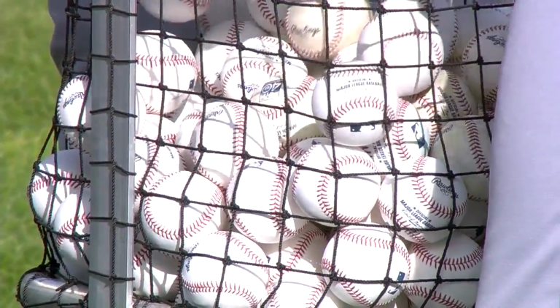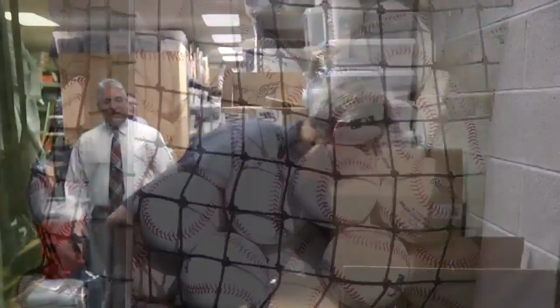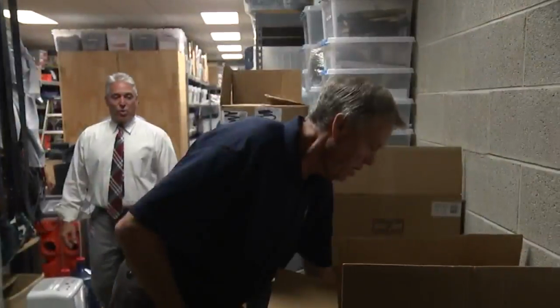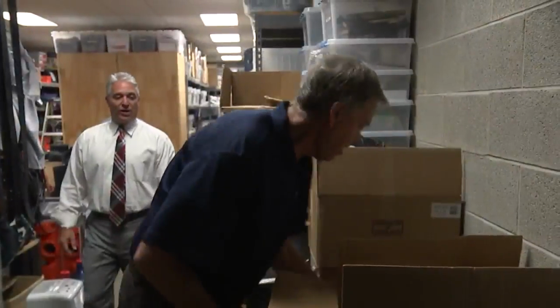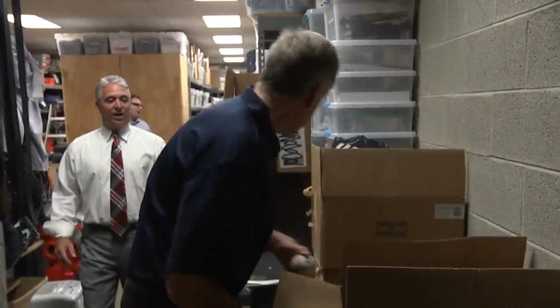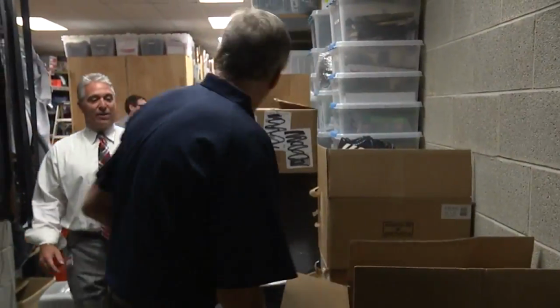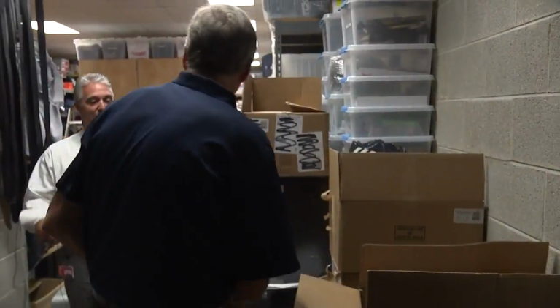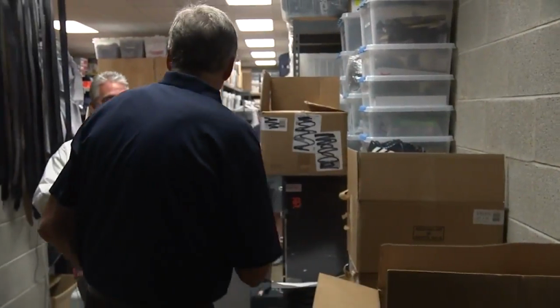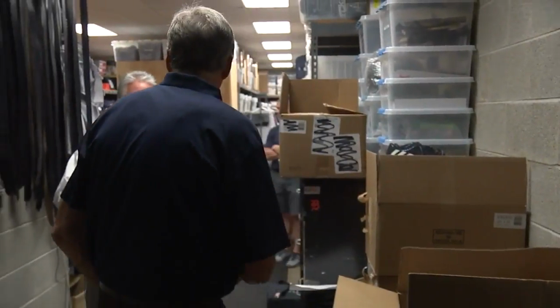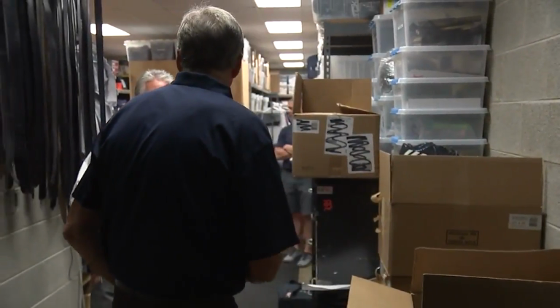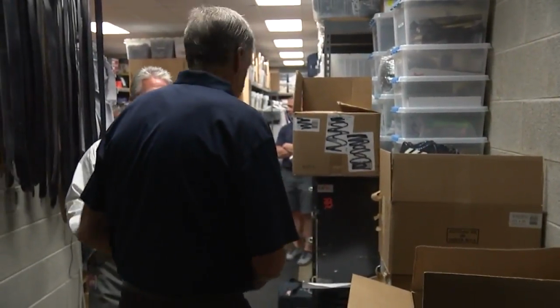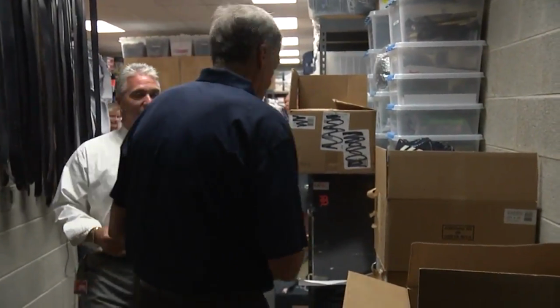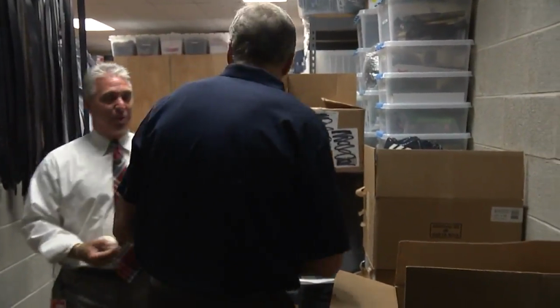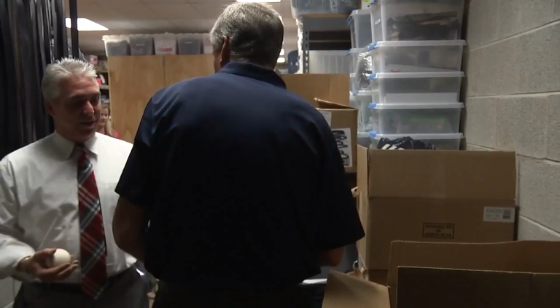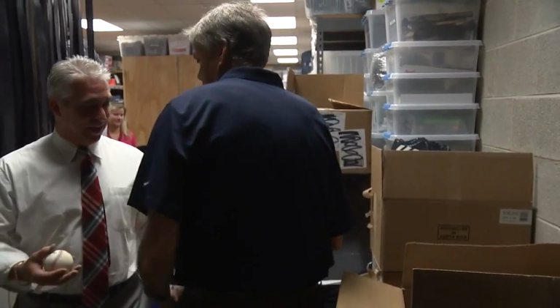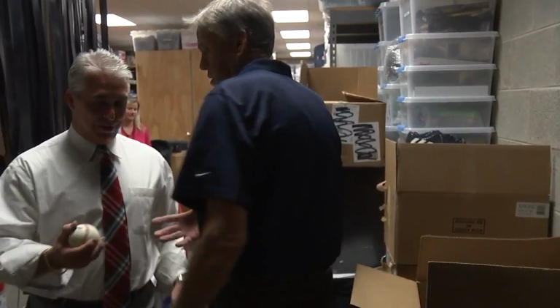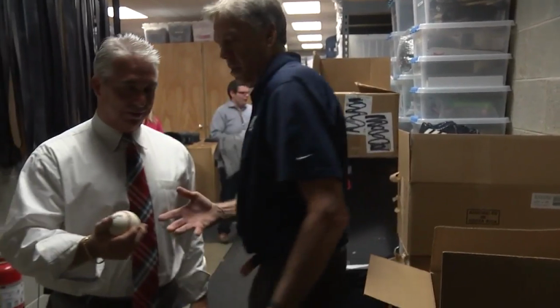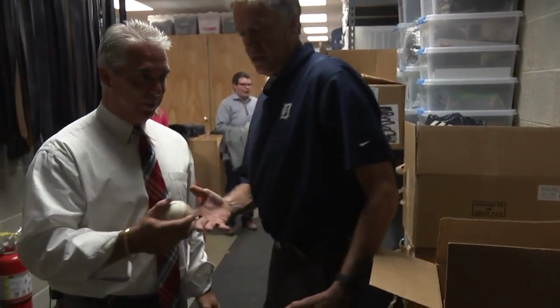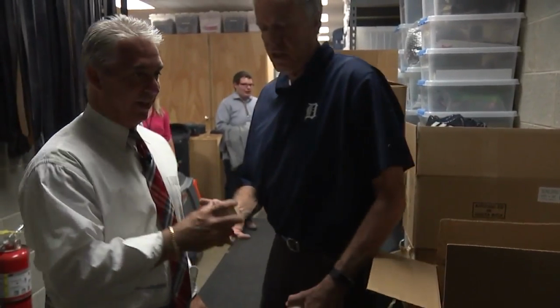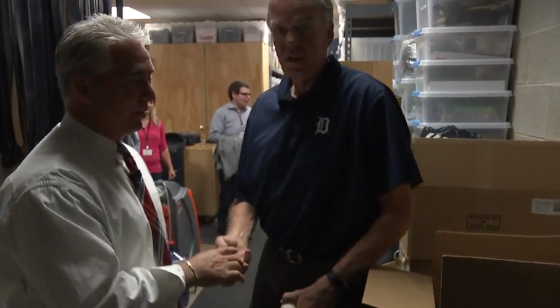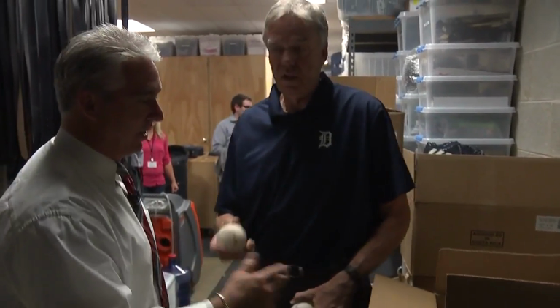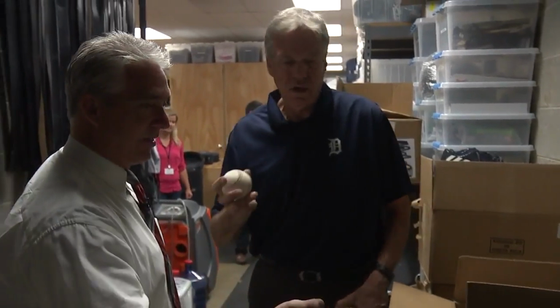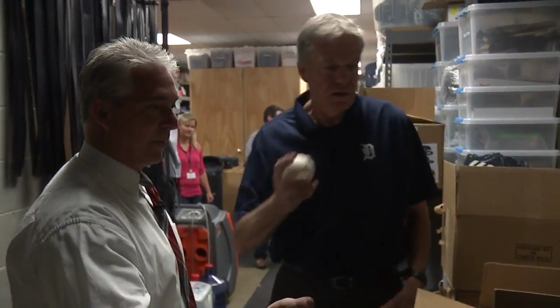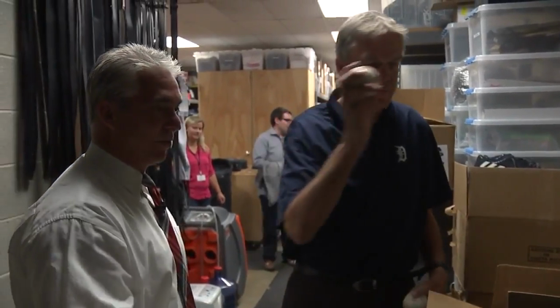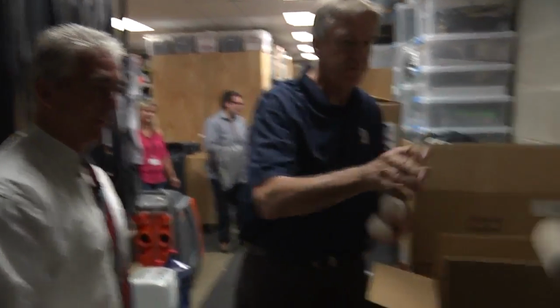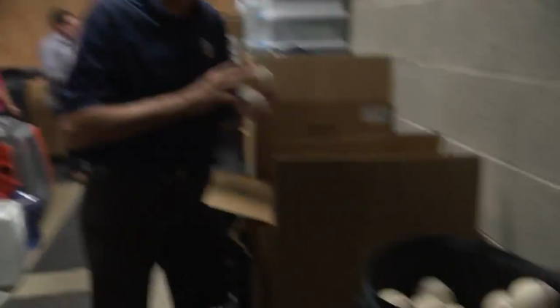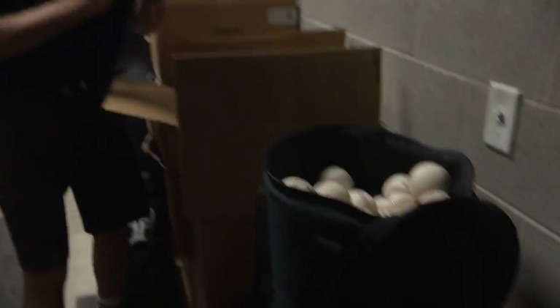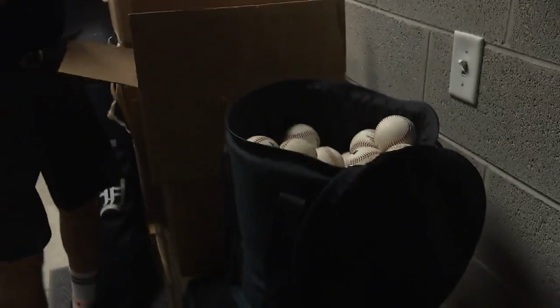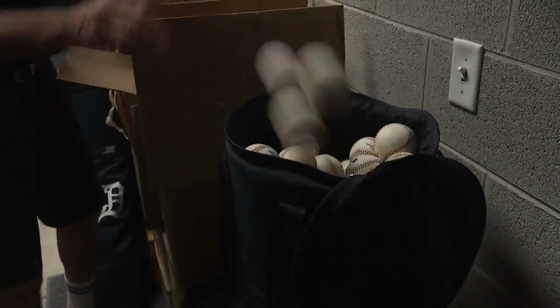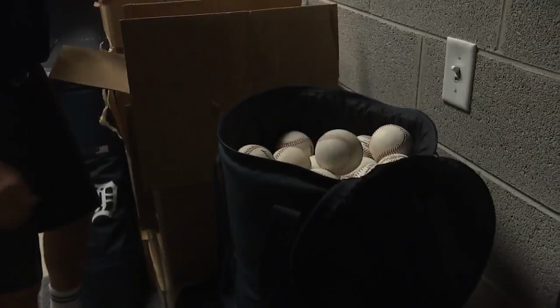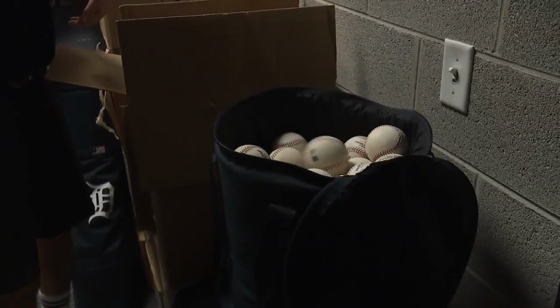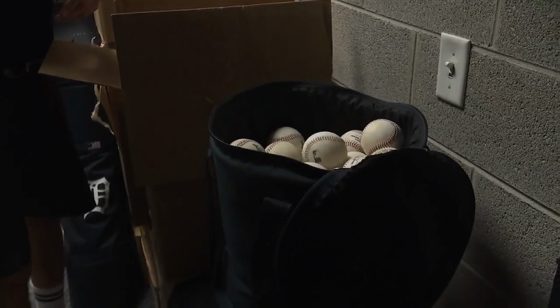That is quite an honor that my ball gets thrown in as part of the game ball. That's pretty sweet. There we go.